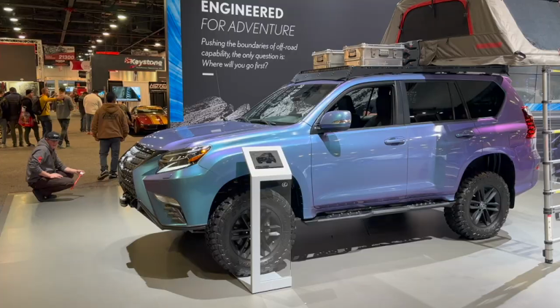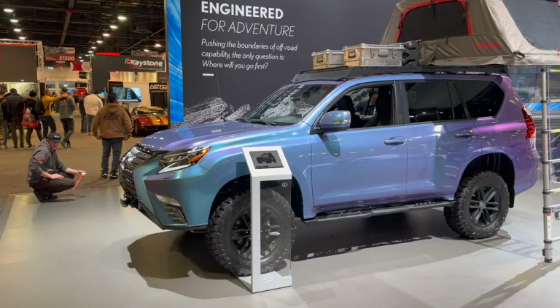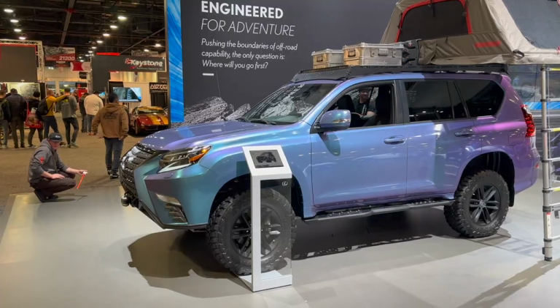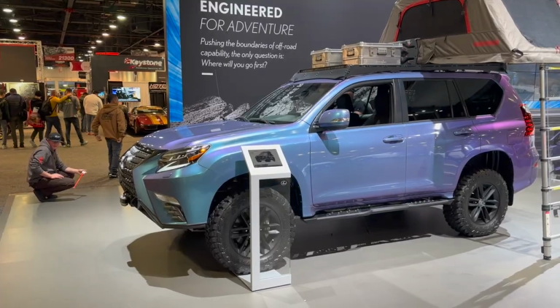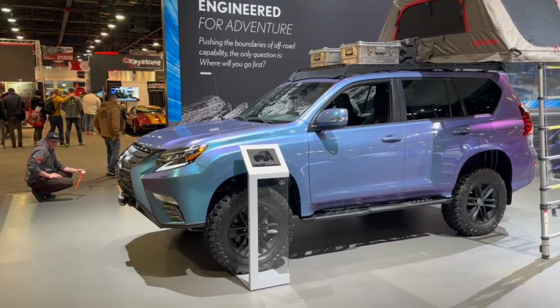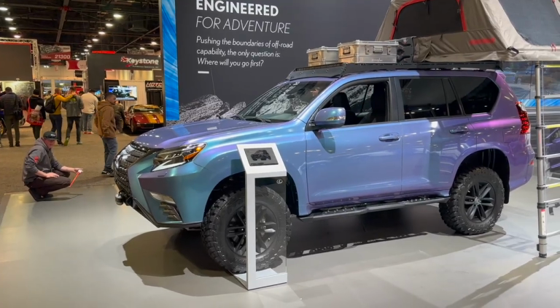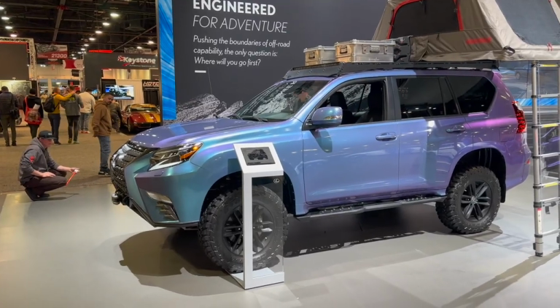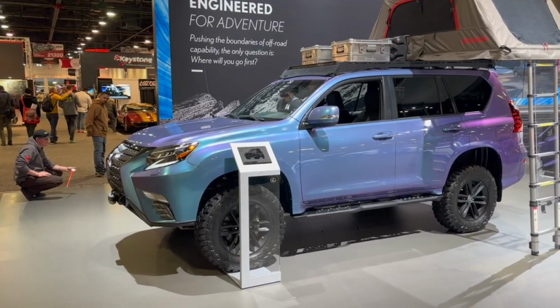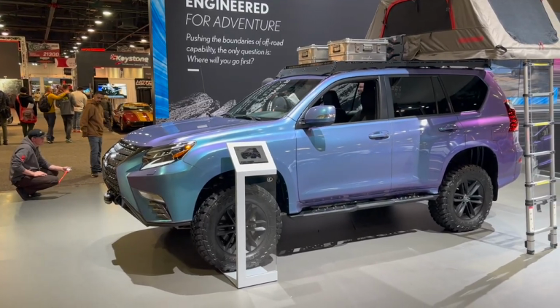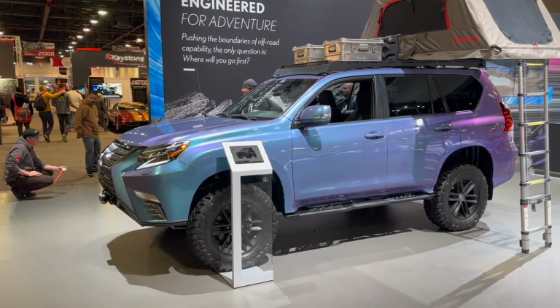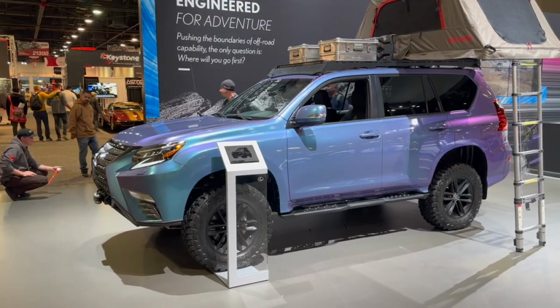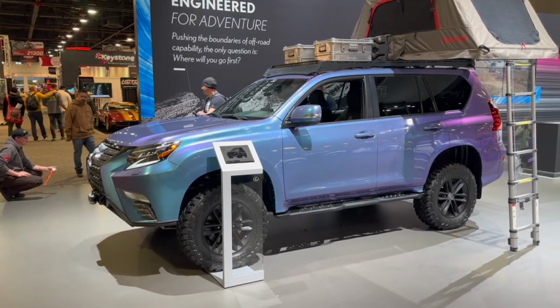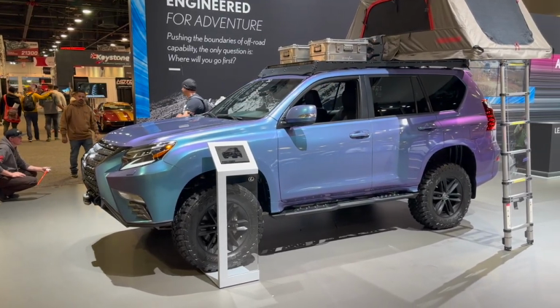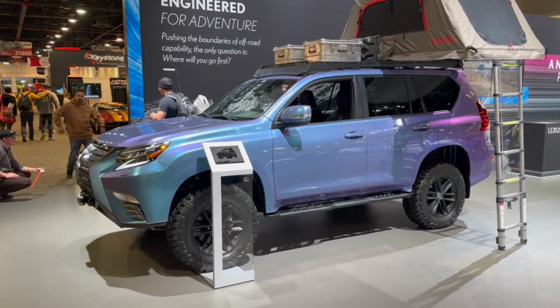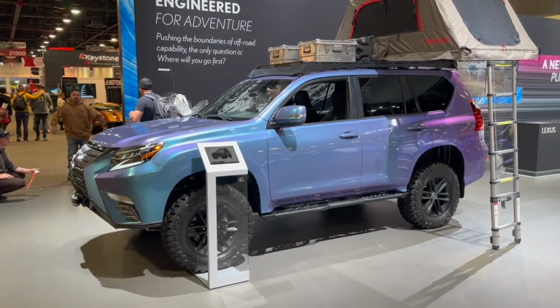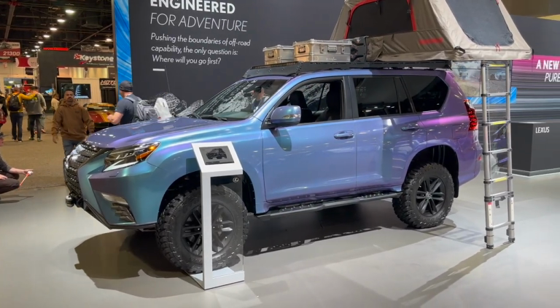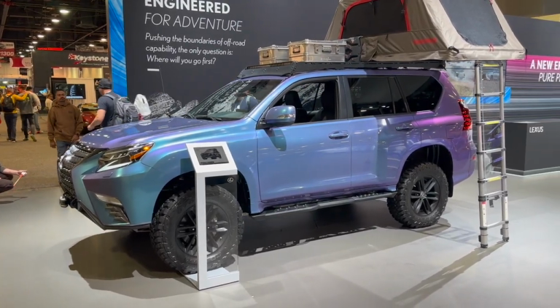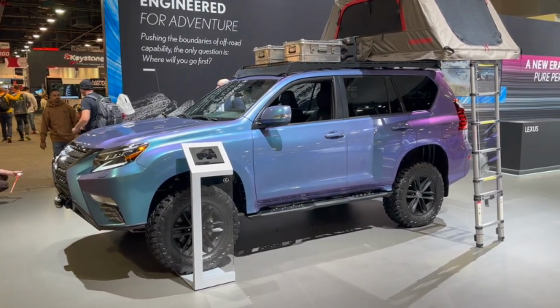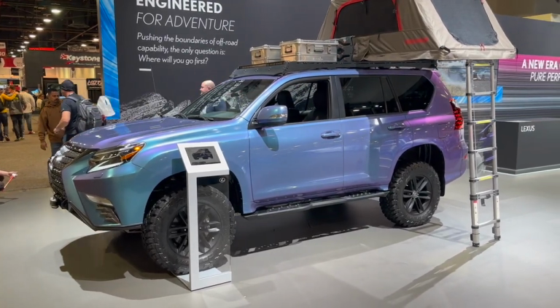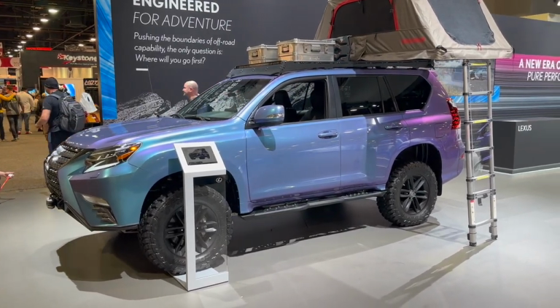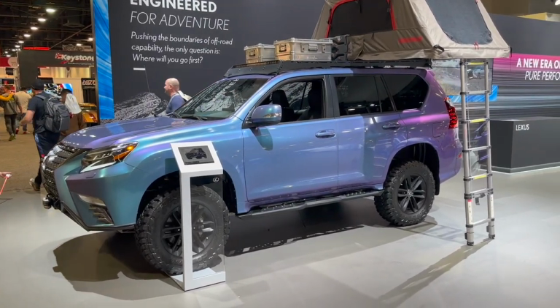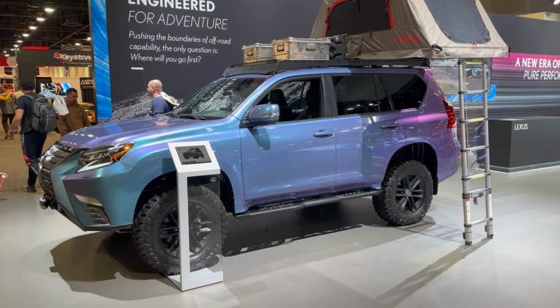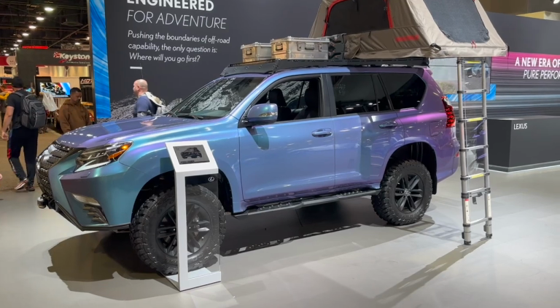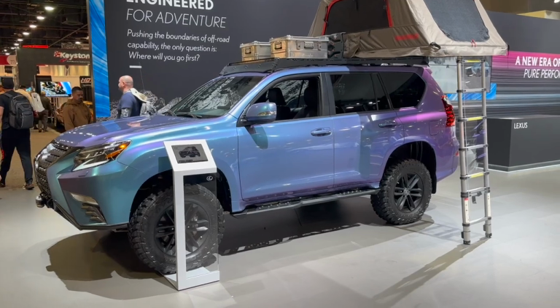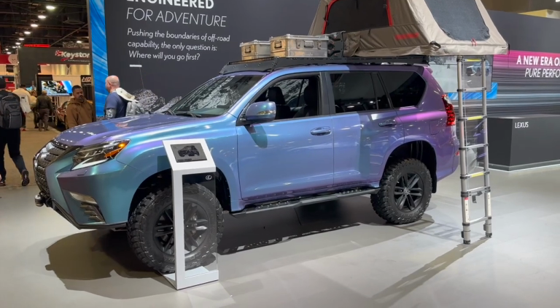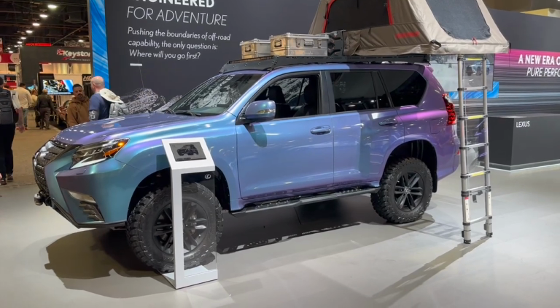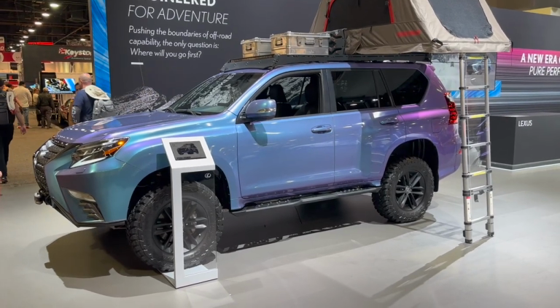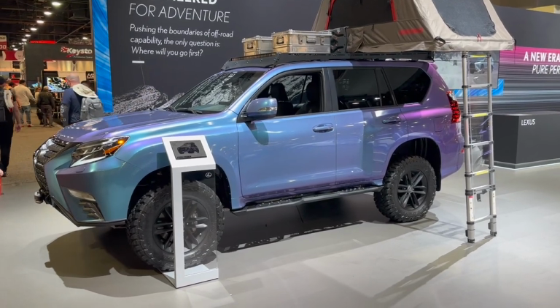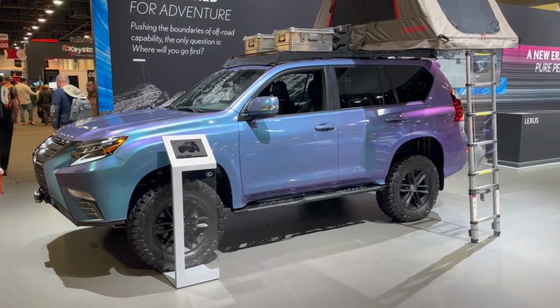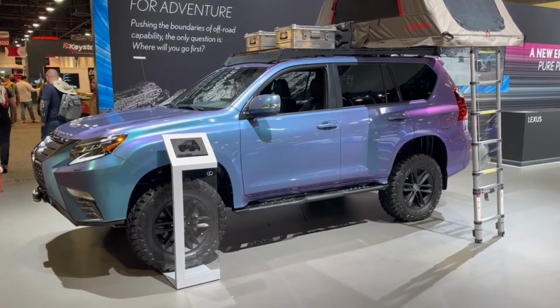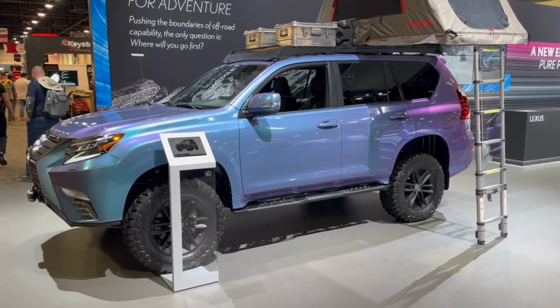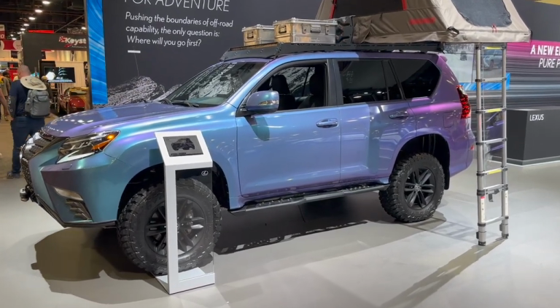But that's it on the GX Overland concept, guys. Let me know what you think down in the comment section and I will catch you in the next video. See you later.